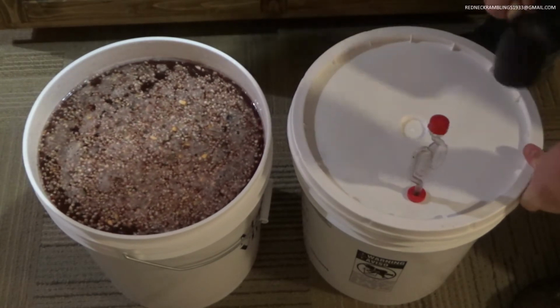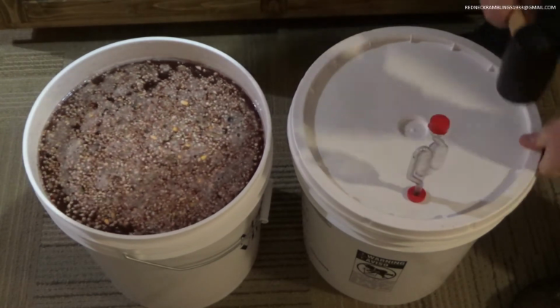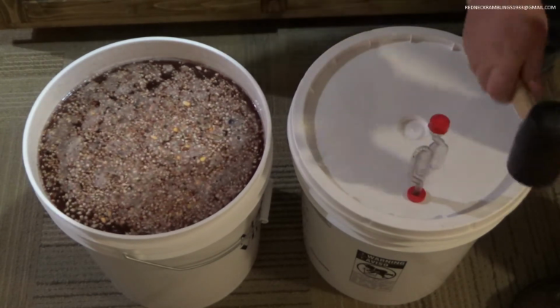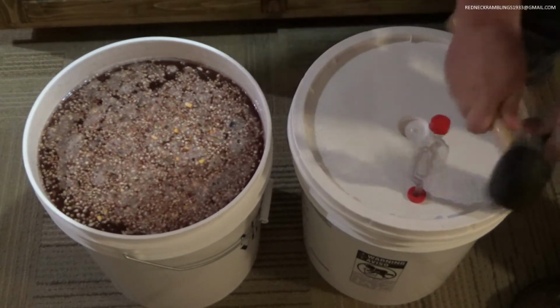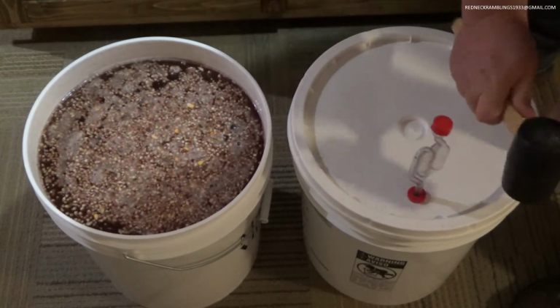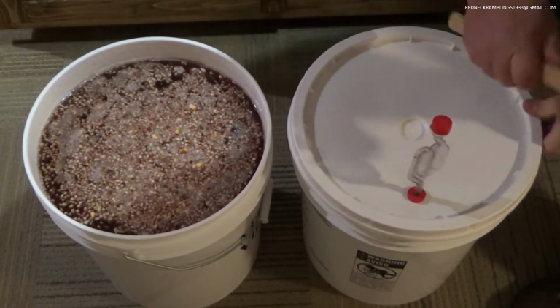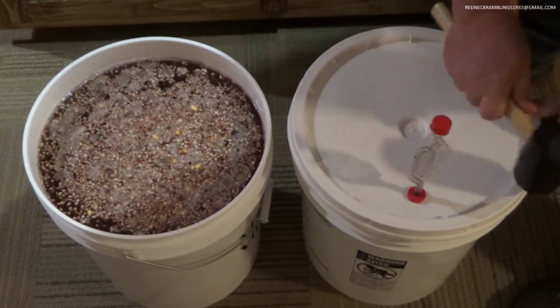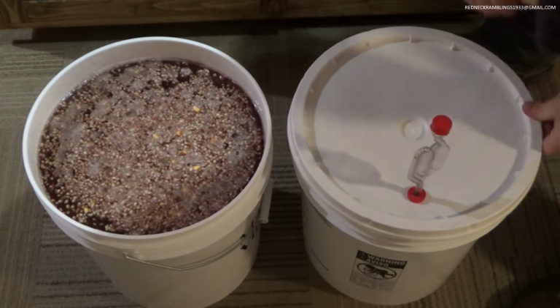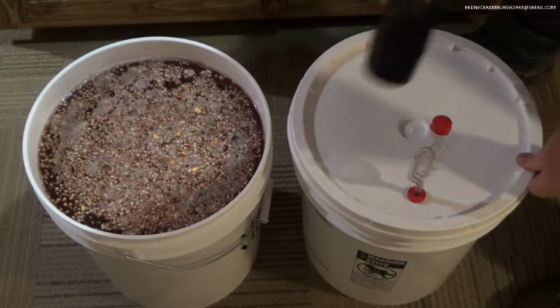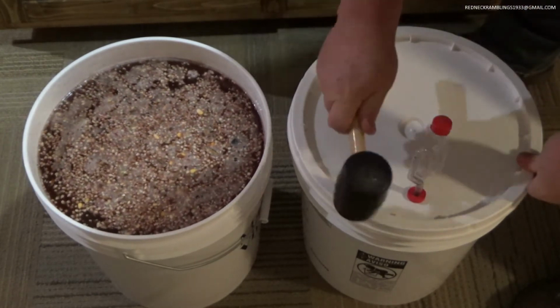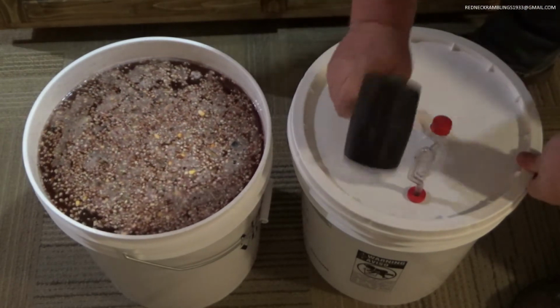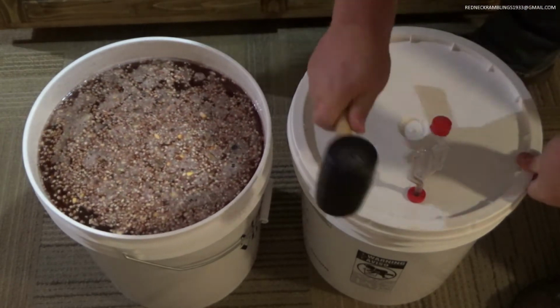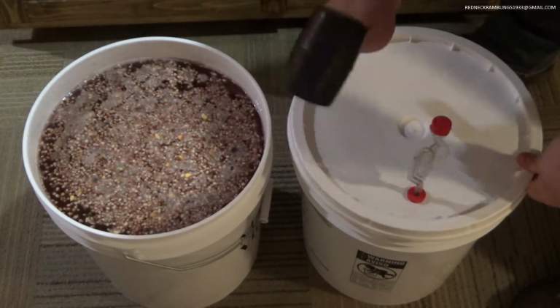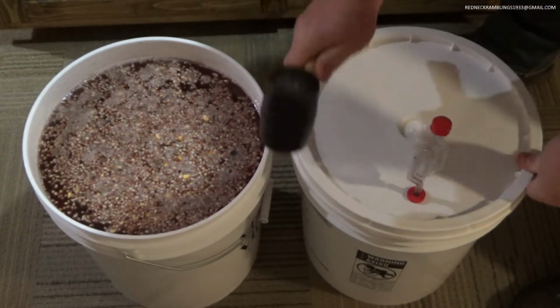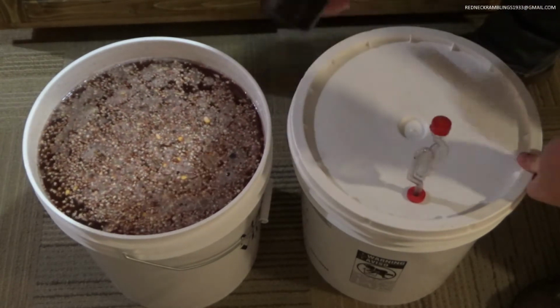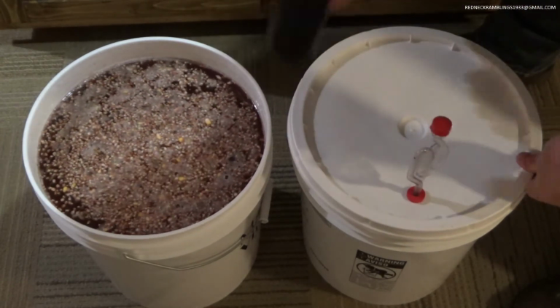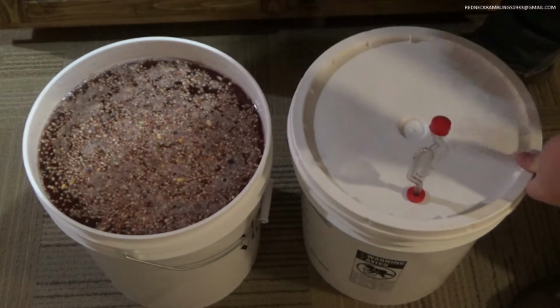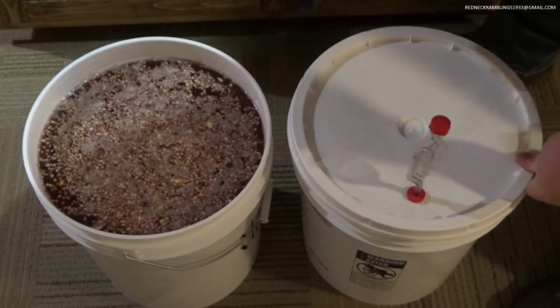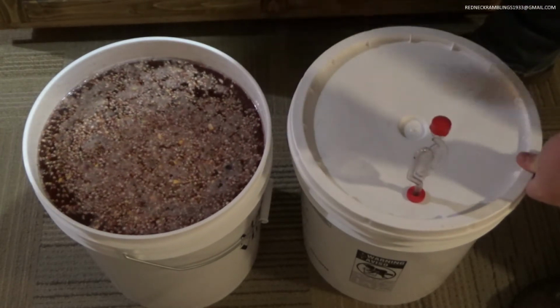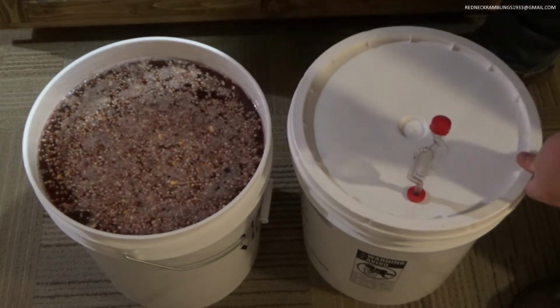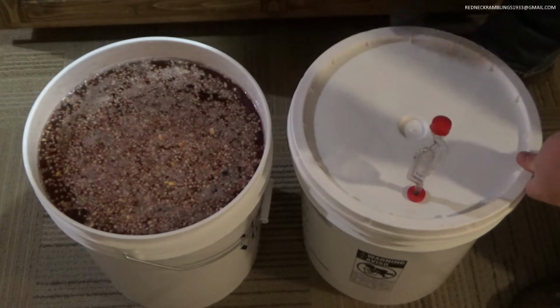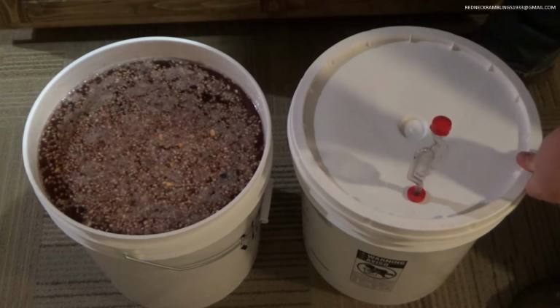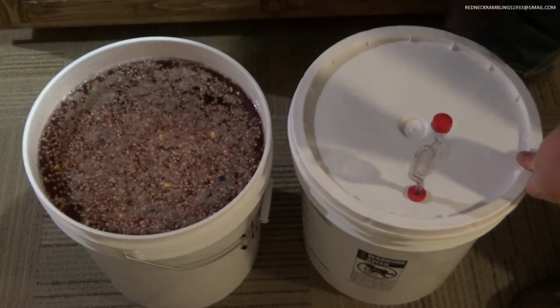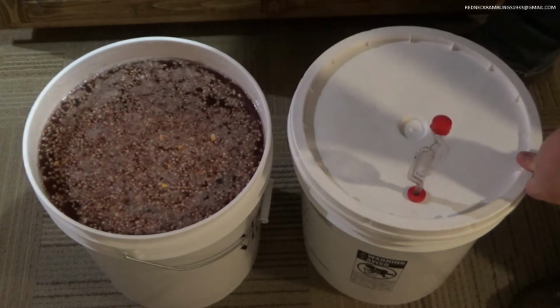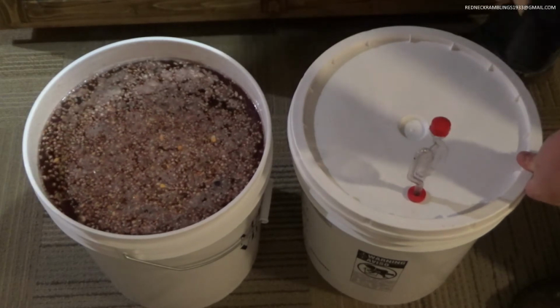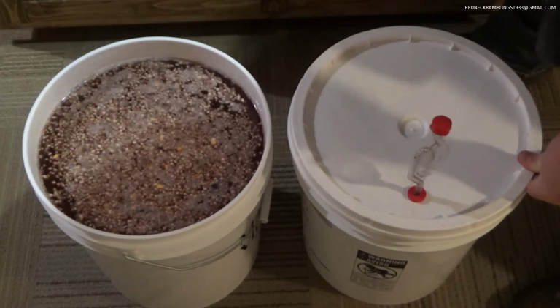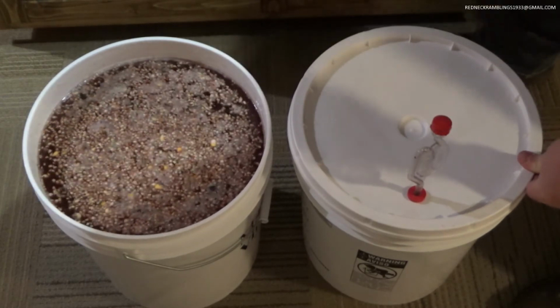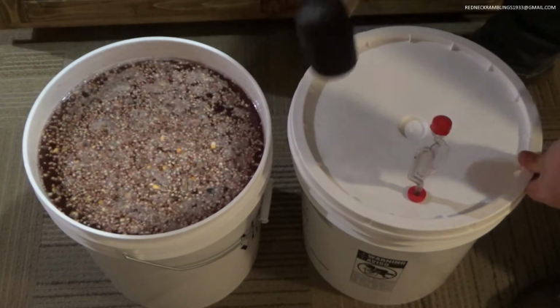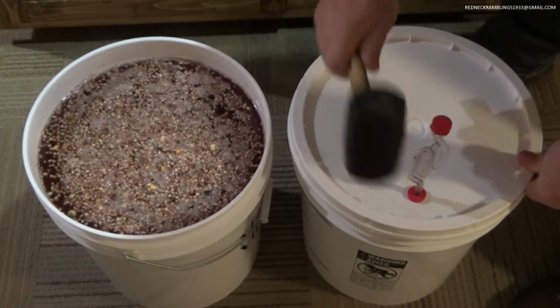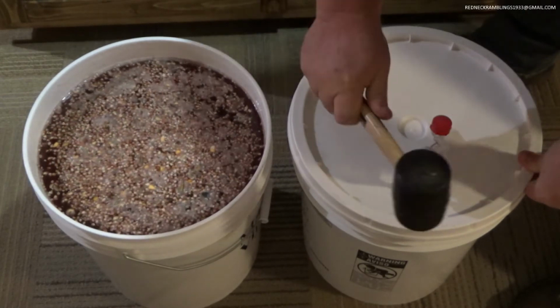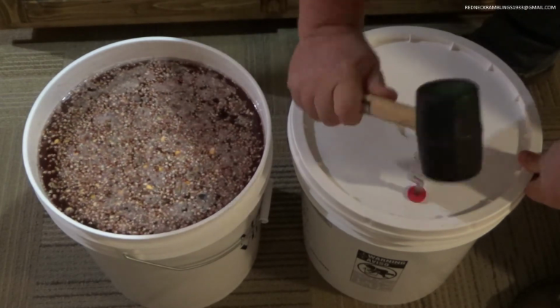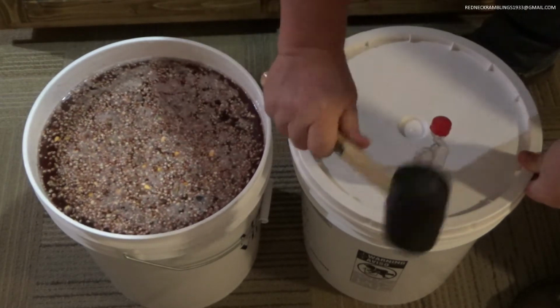Seal up that container and in about 10-14 days you are going to have some beer that you can turn into liquor.